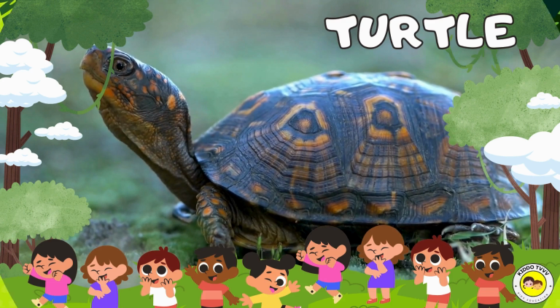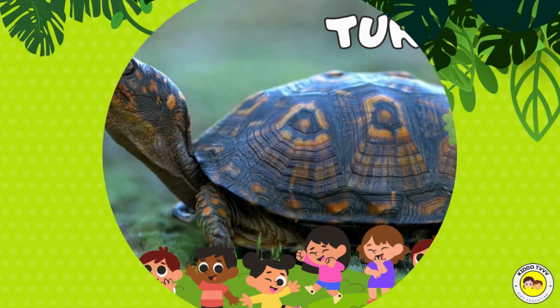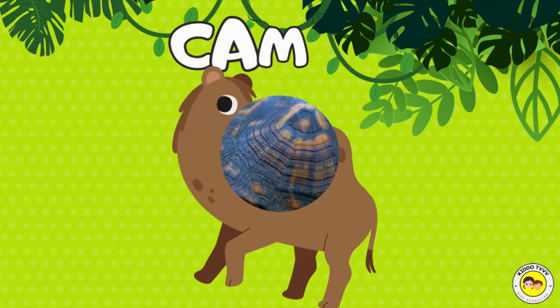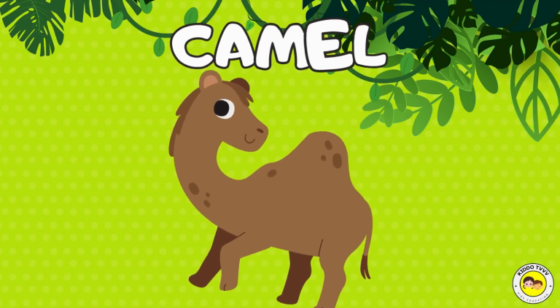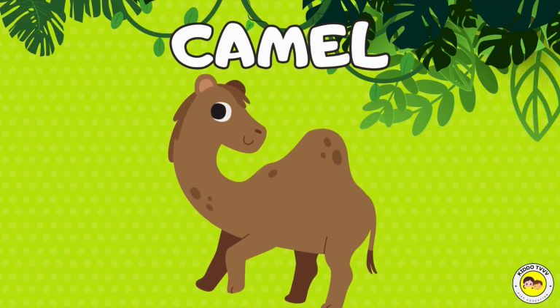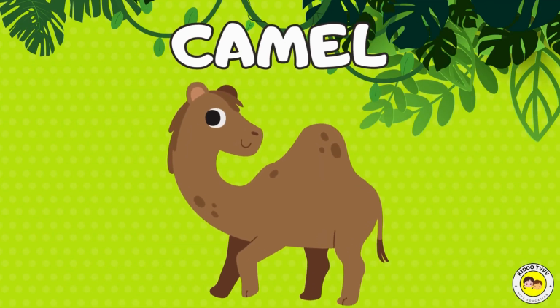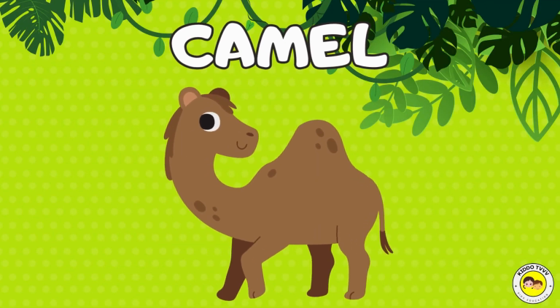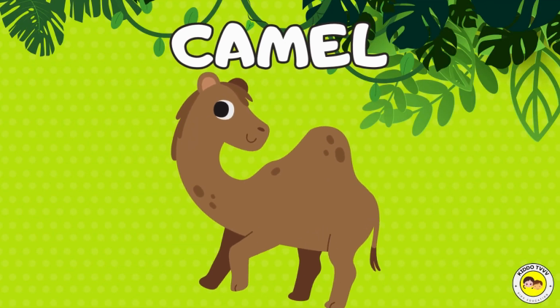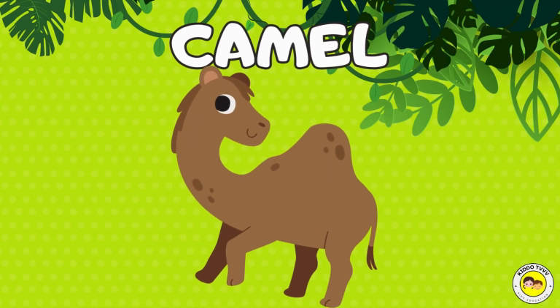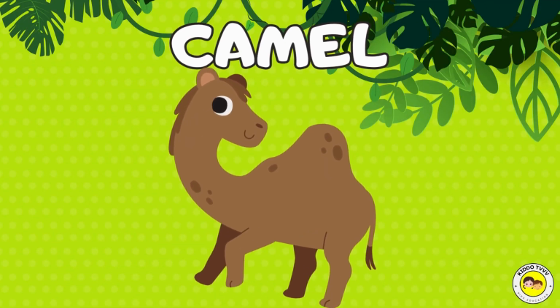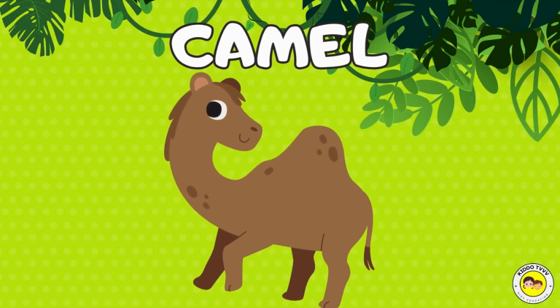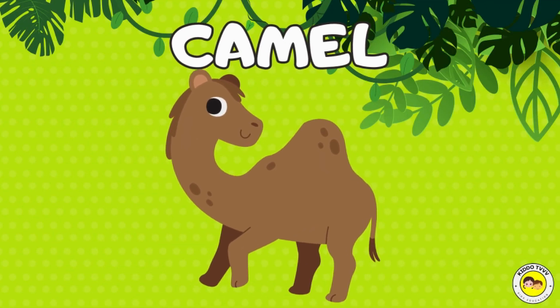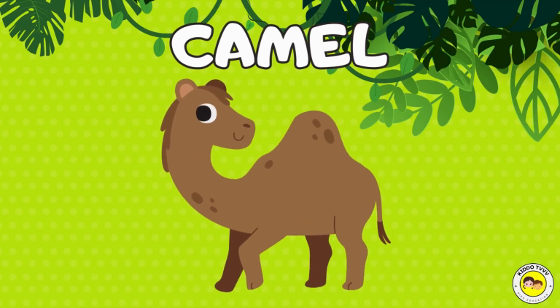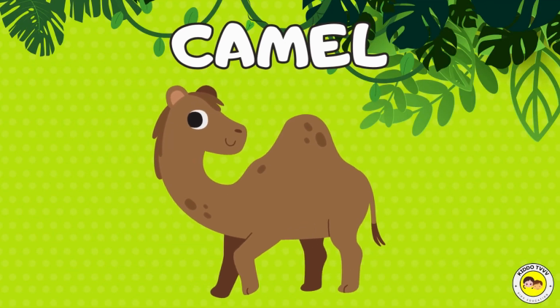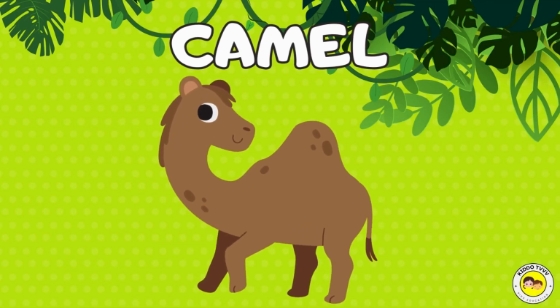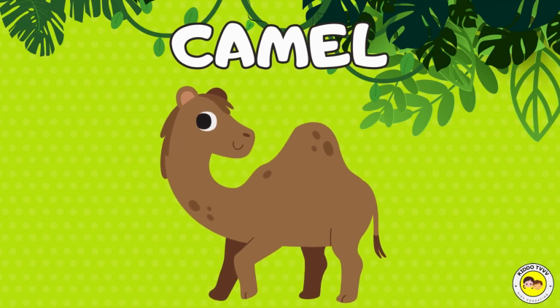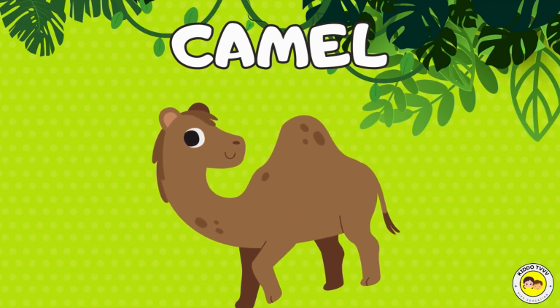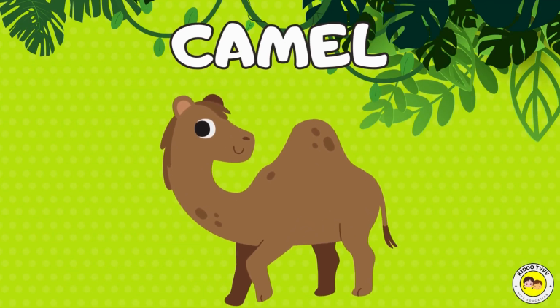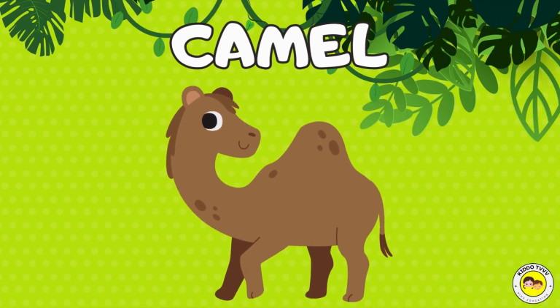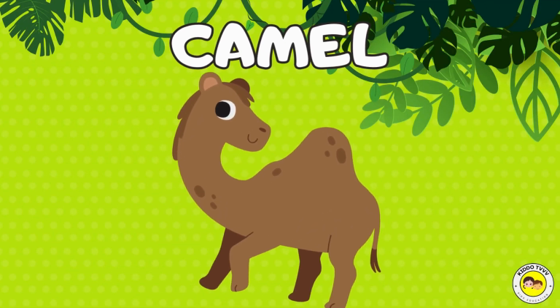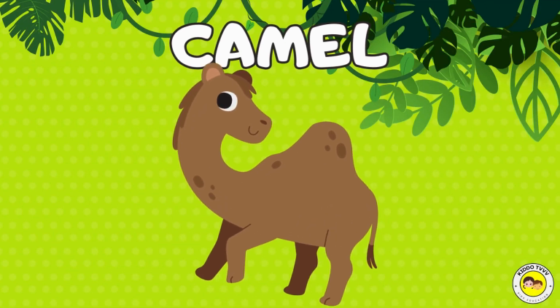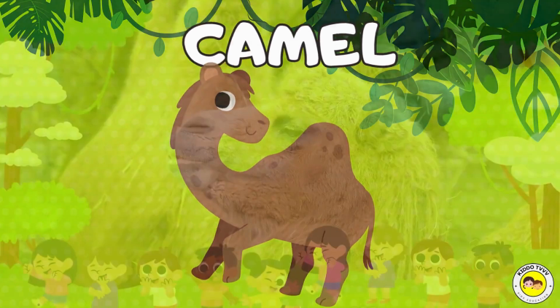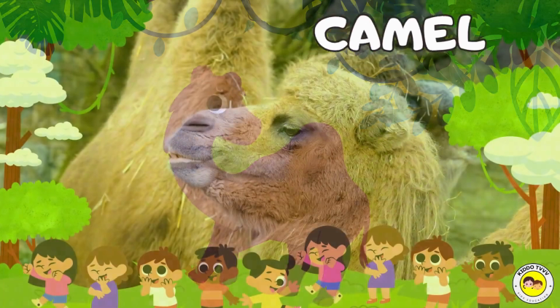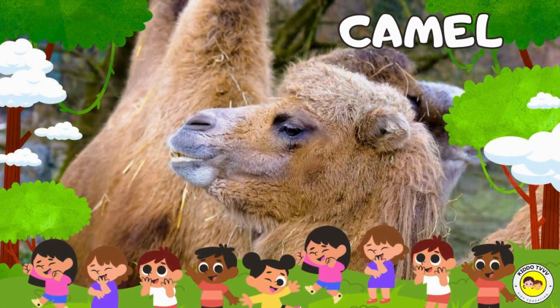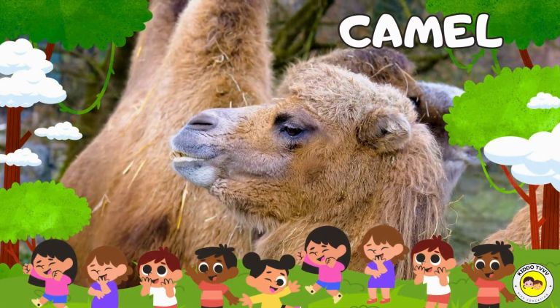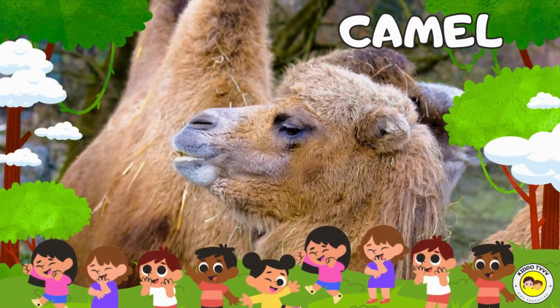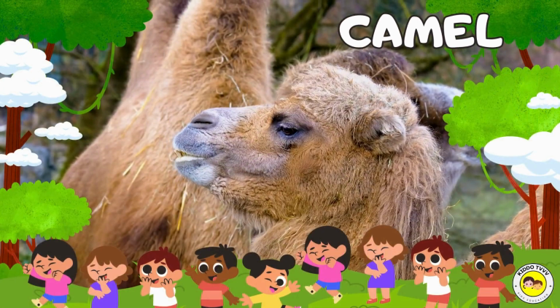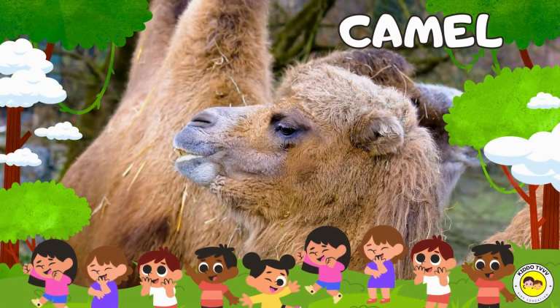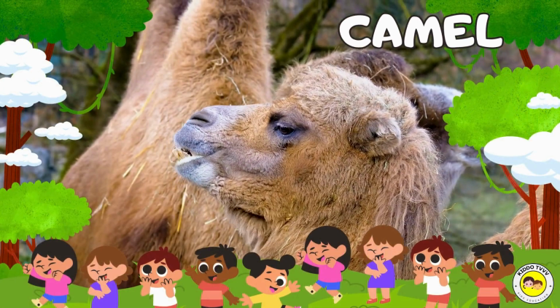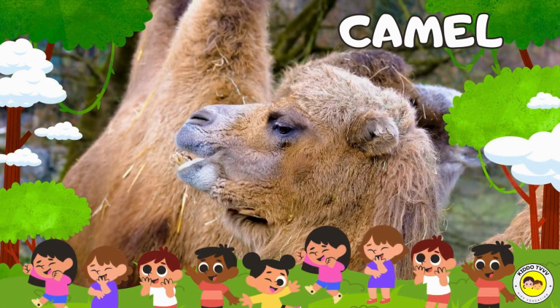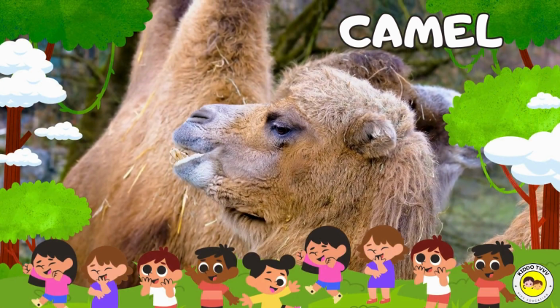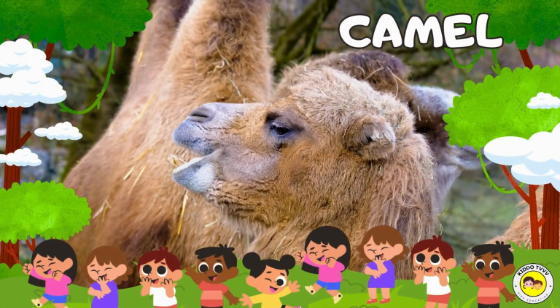Hey, I'm a camel! Camel! Hey, I'm a camel! Camel!